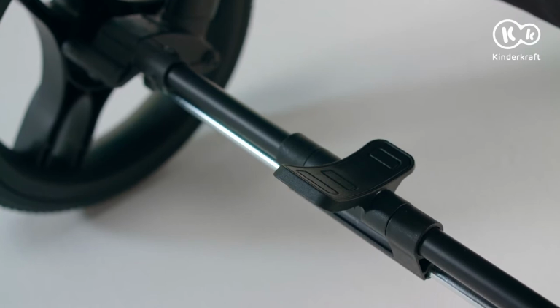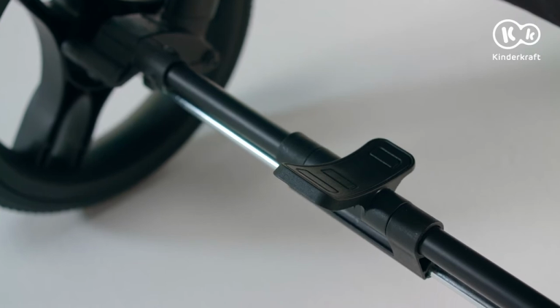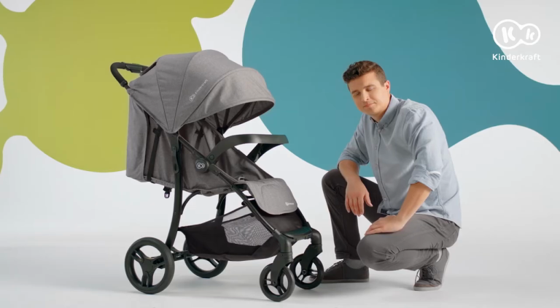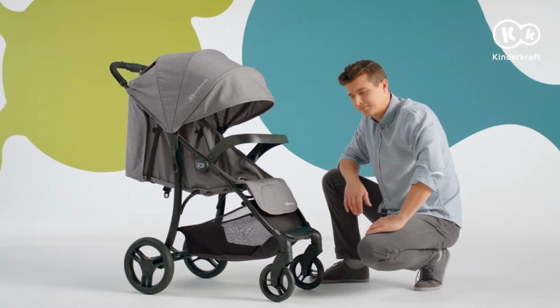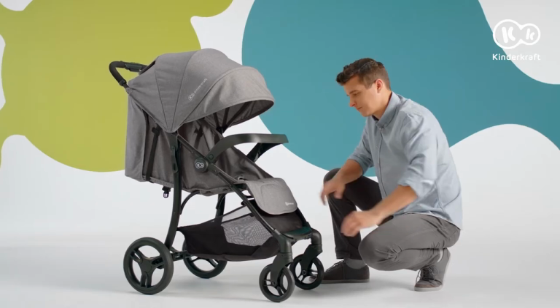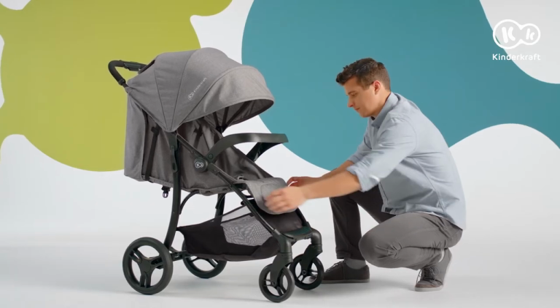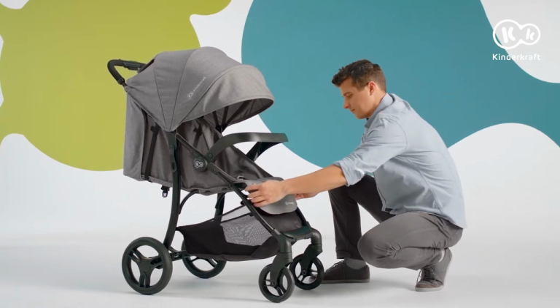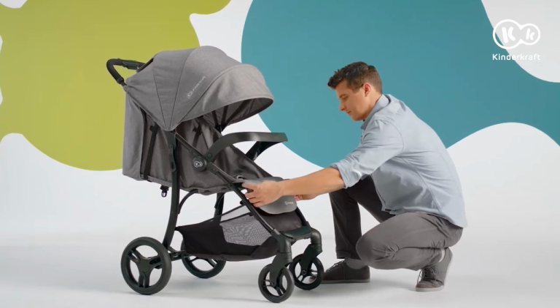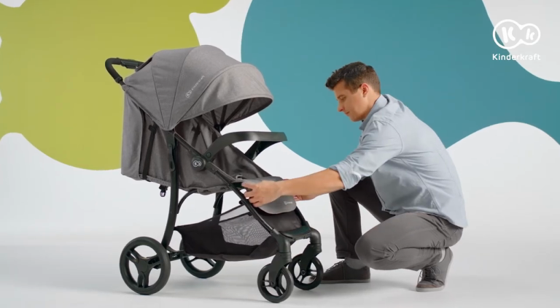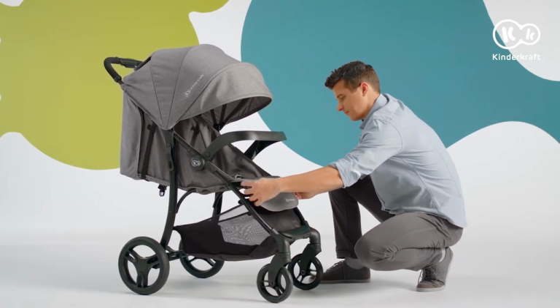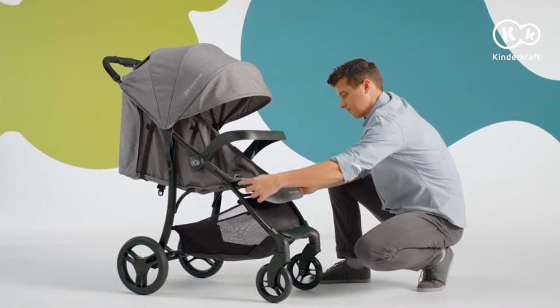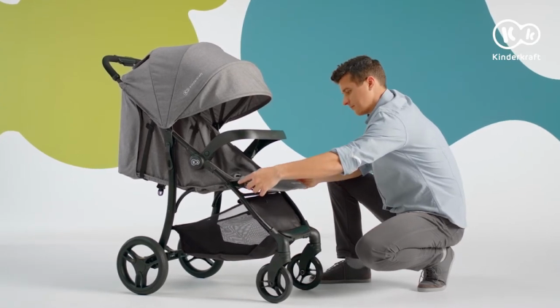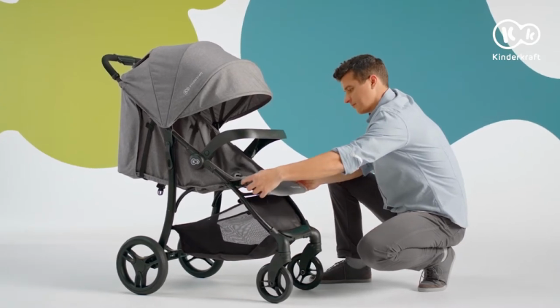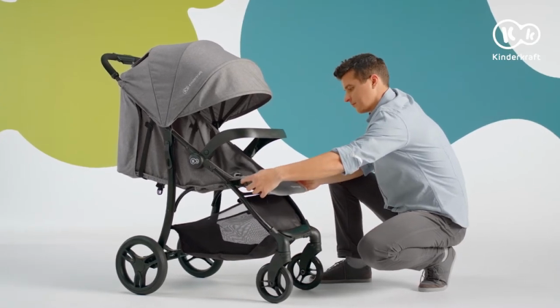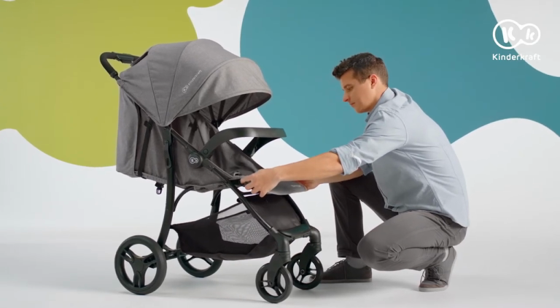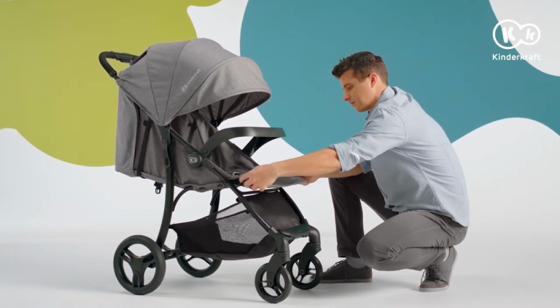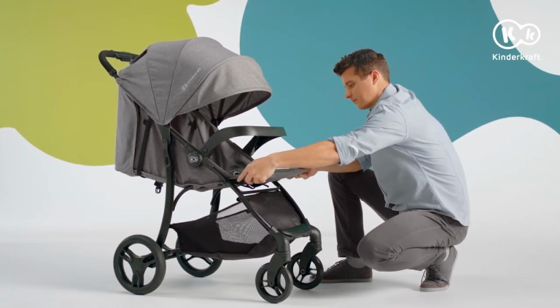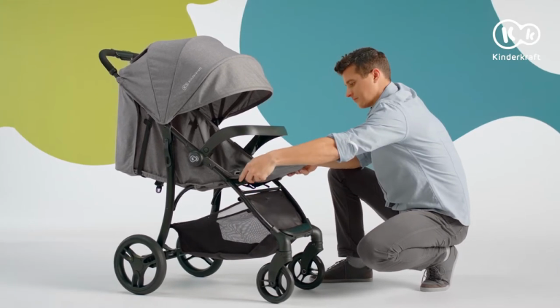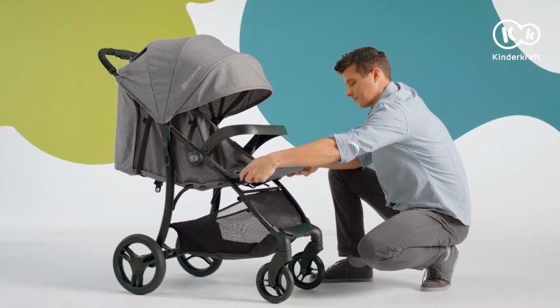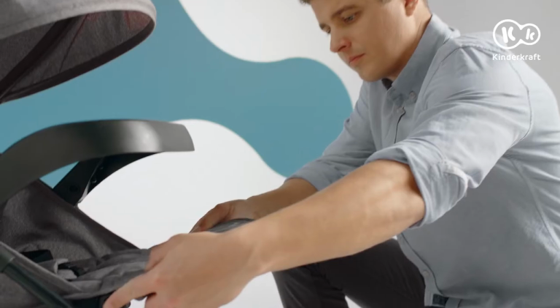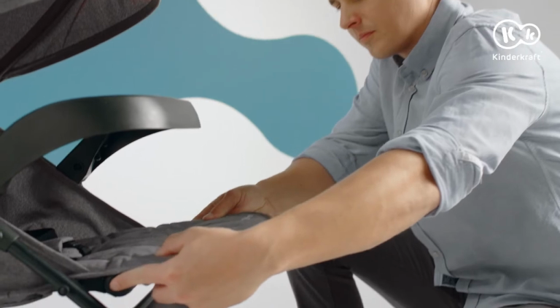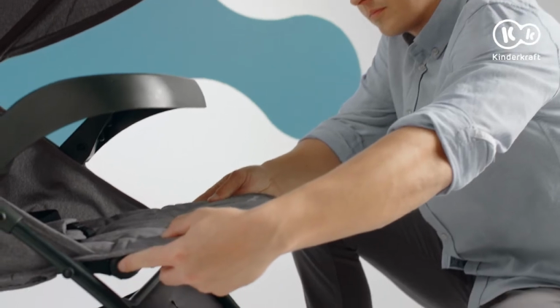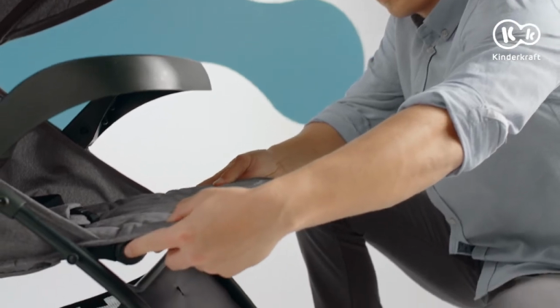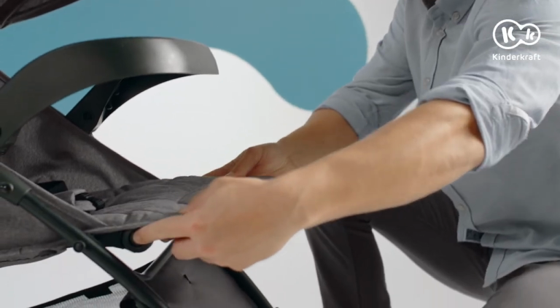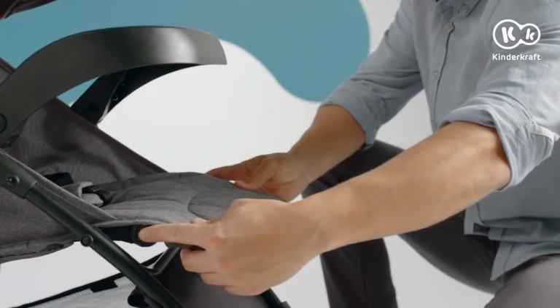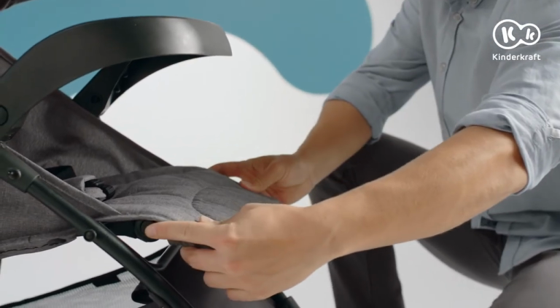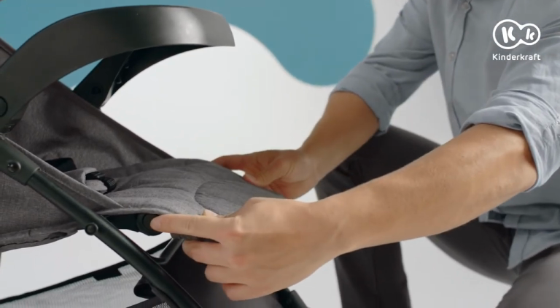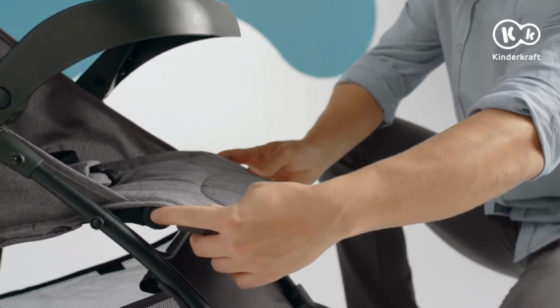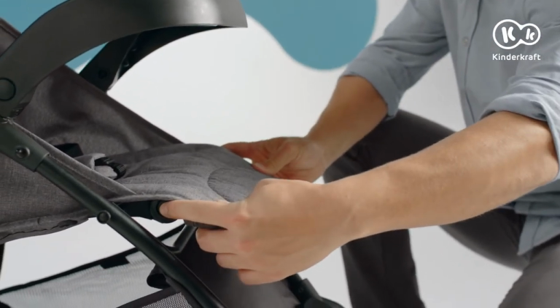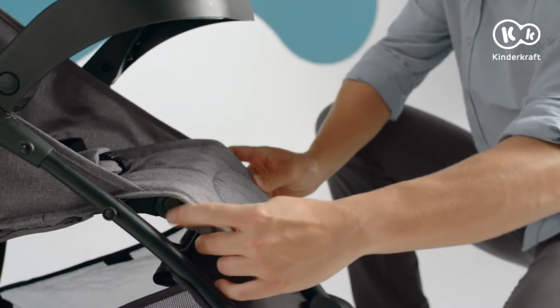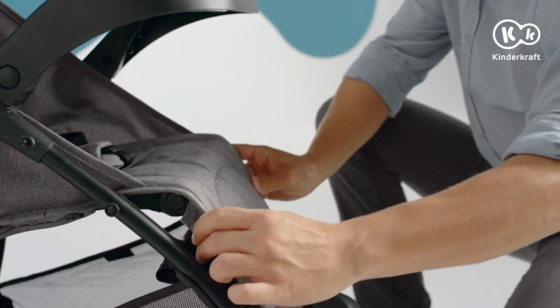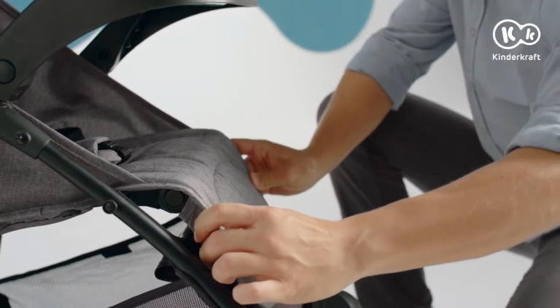The footrest has a four-step adjustment. Lower it using the buttons — hold them down and adjust the footrest to the desired position.